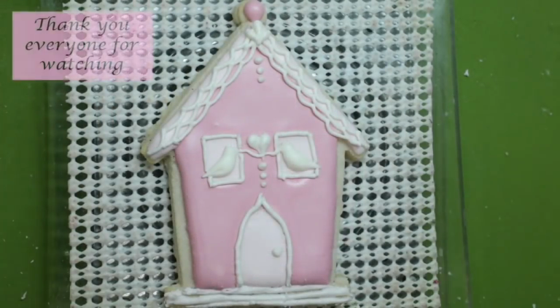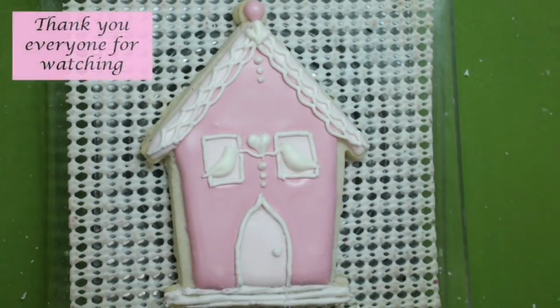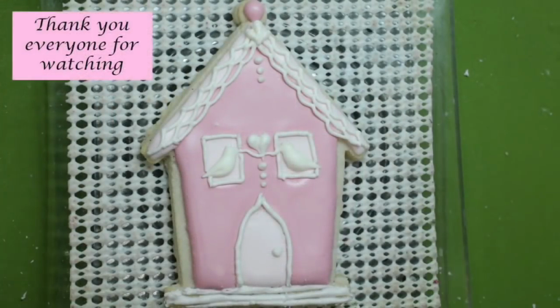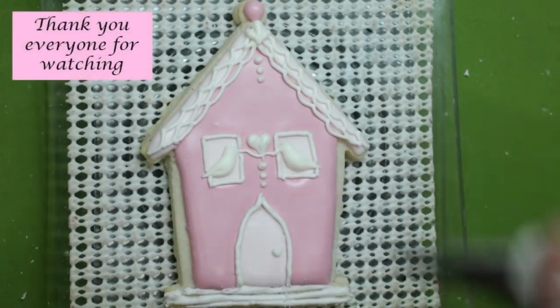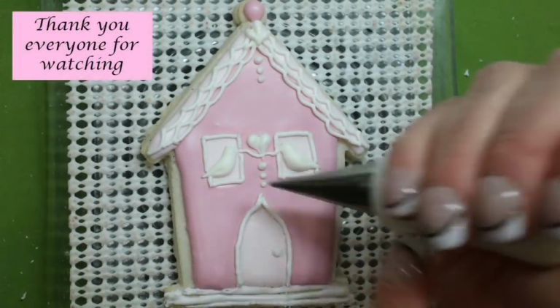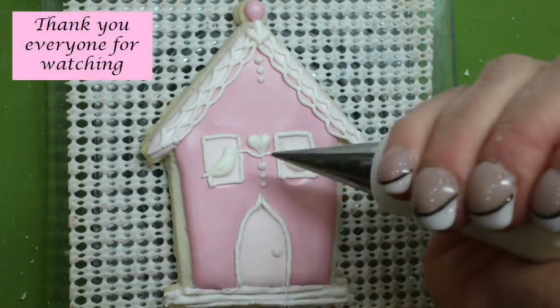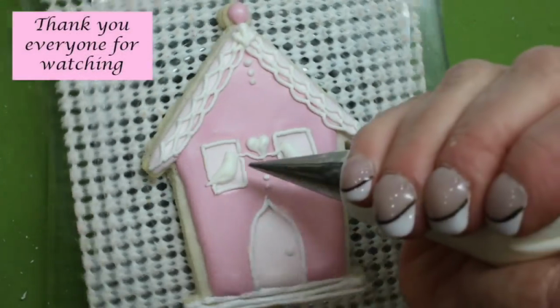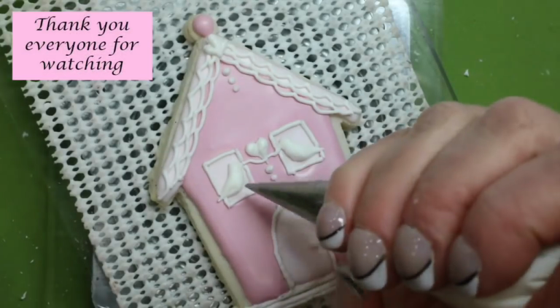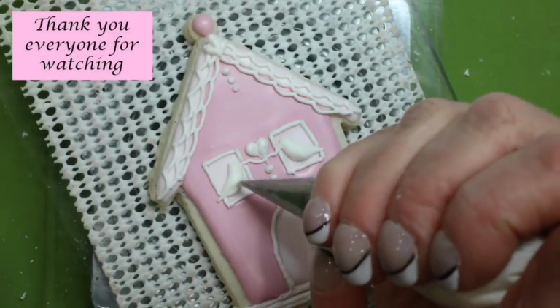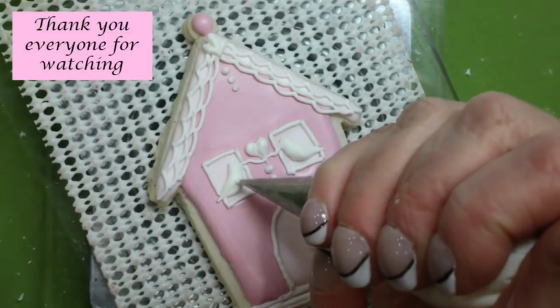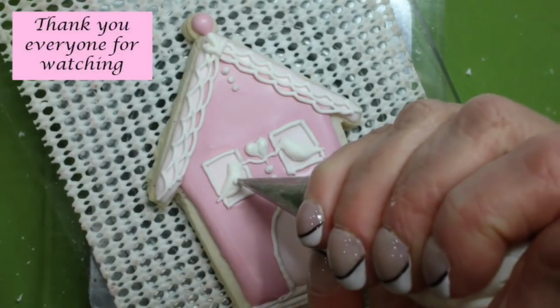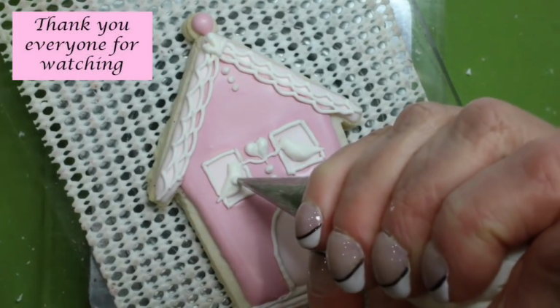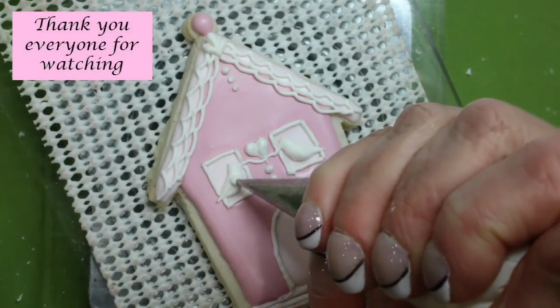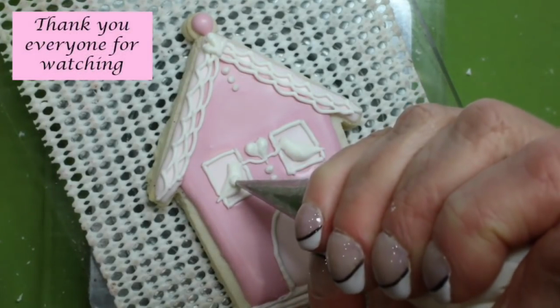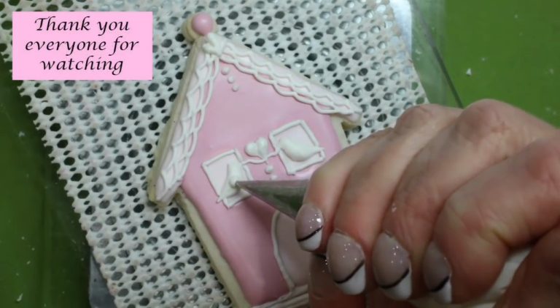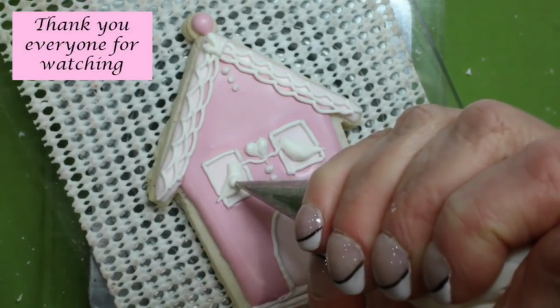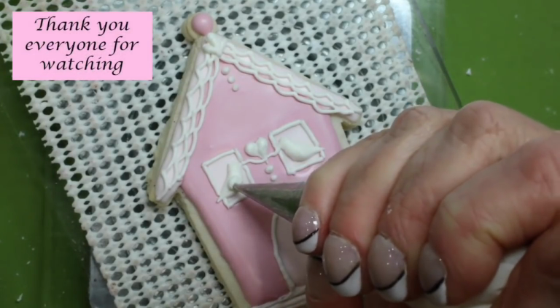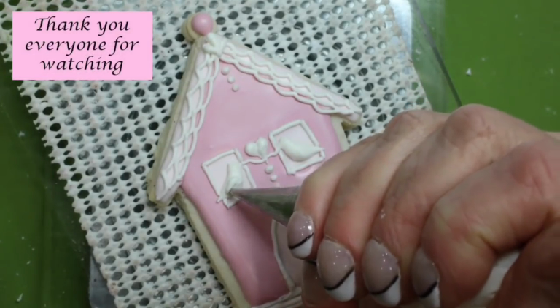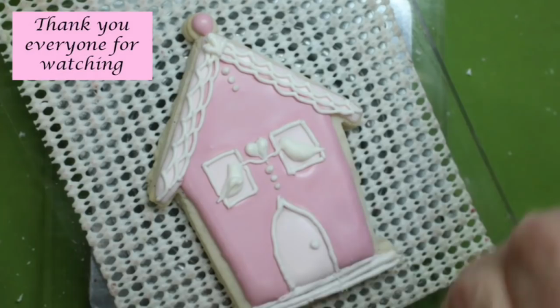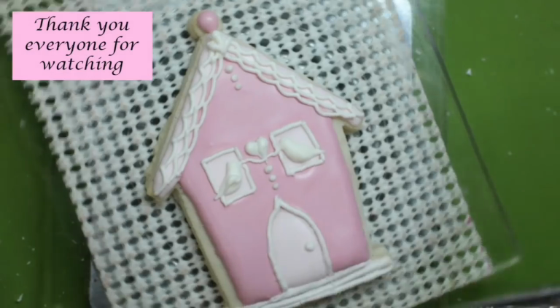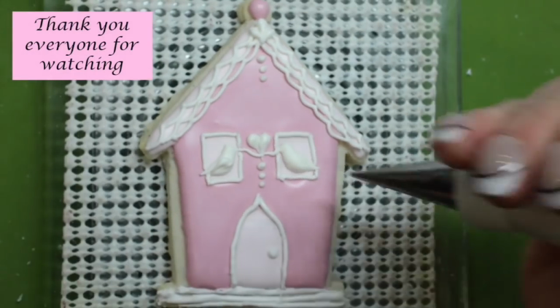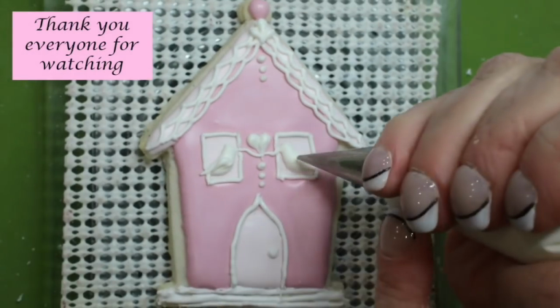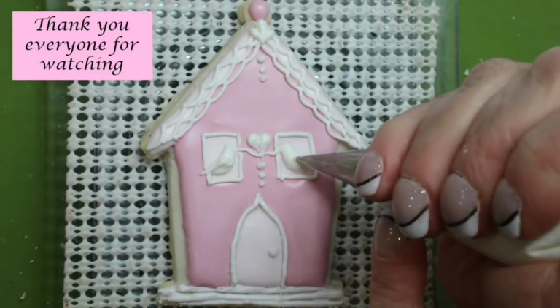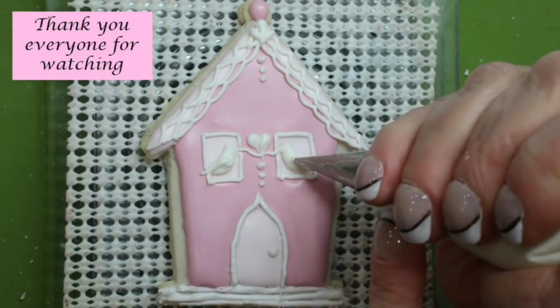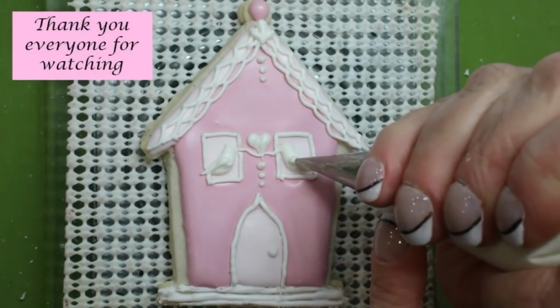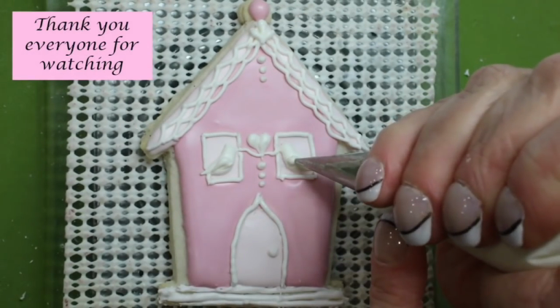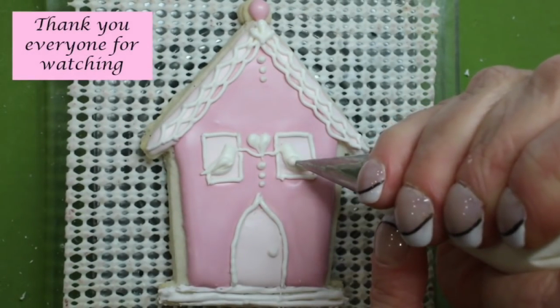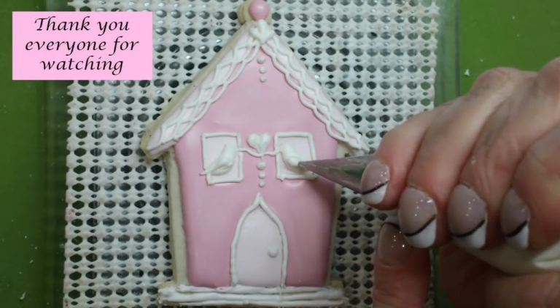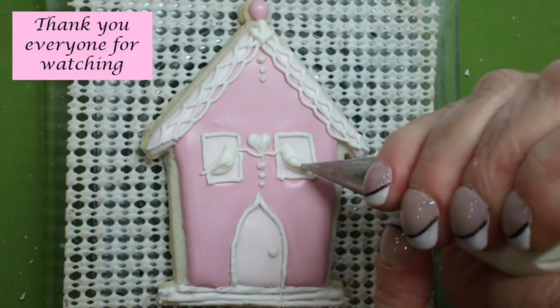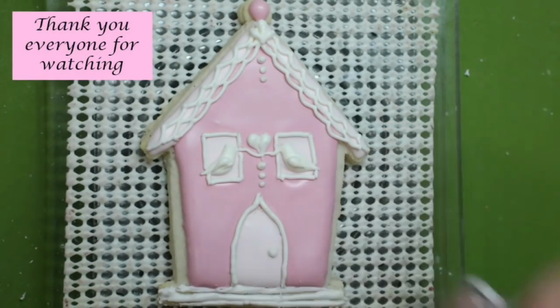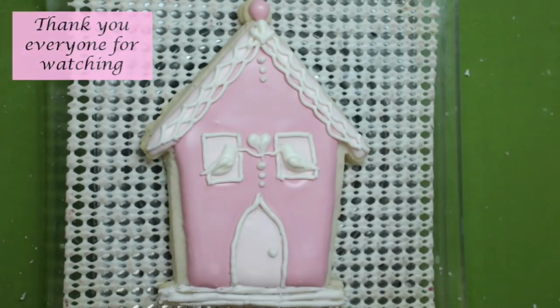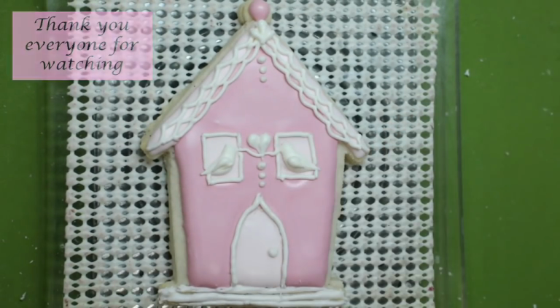Don't forget to pipe the wings onto the bird. Thank you everyone for watching.